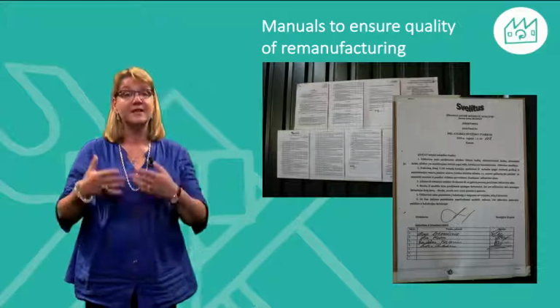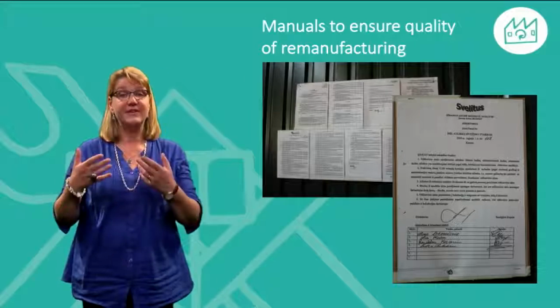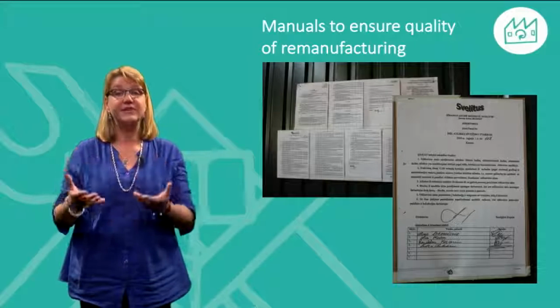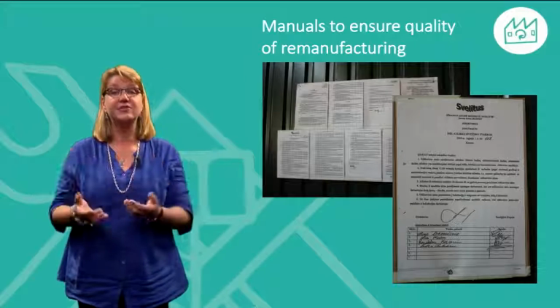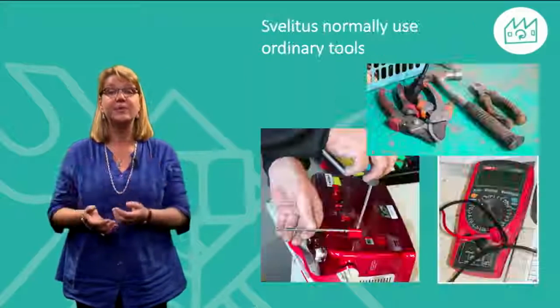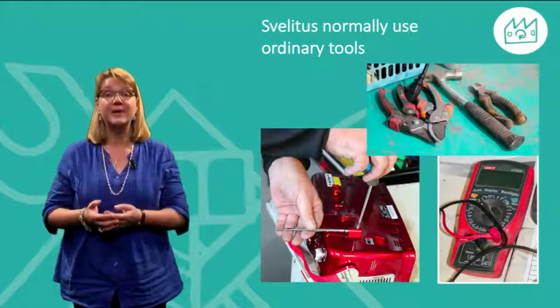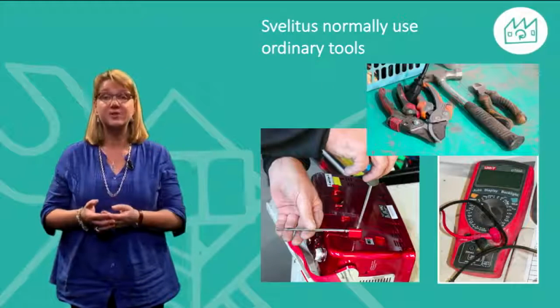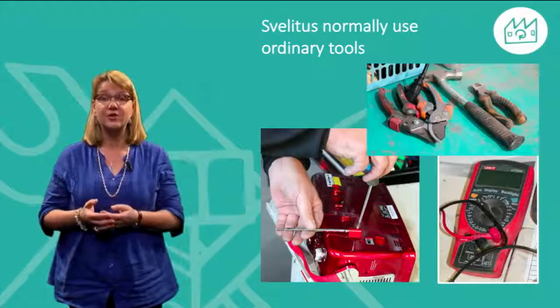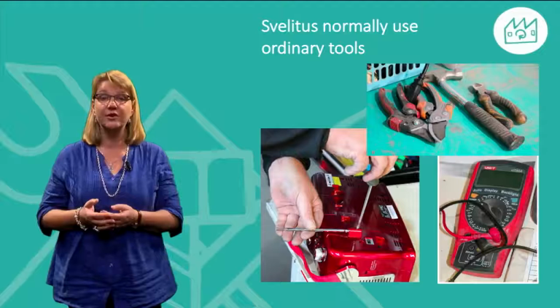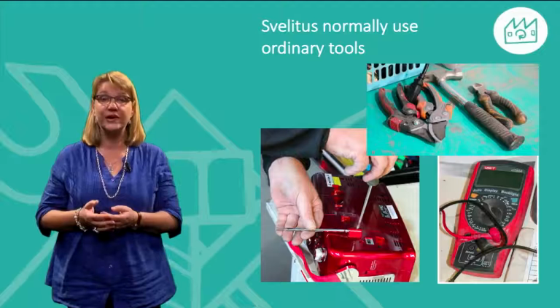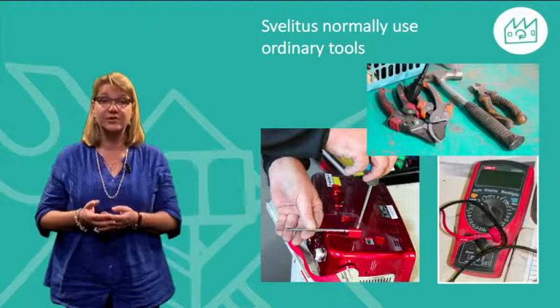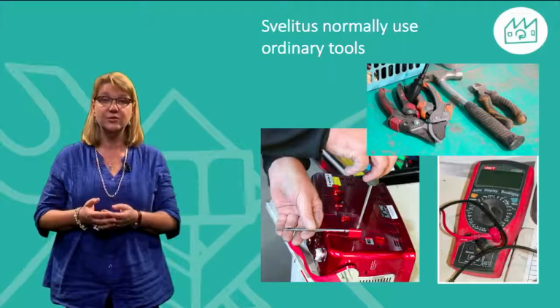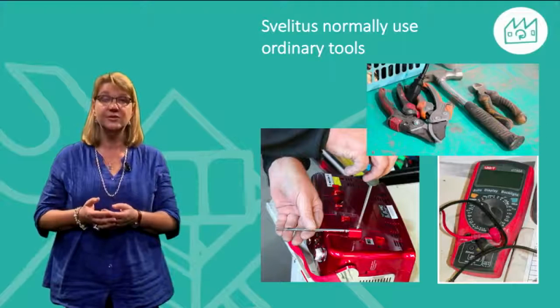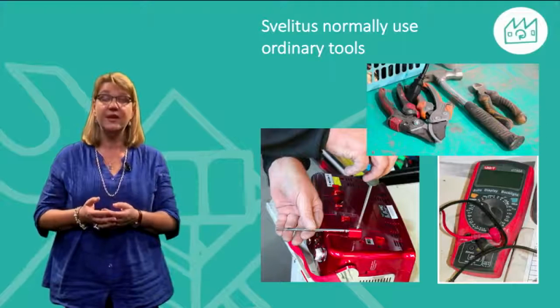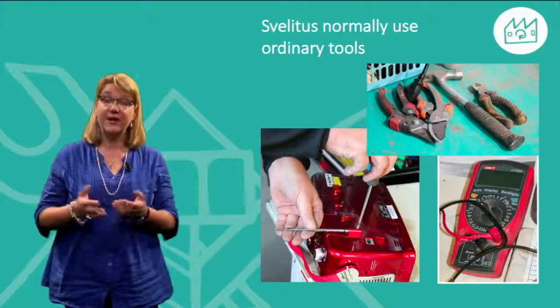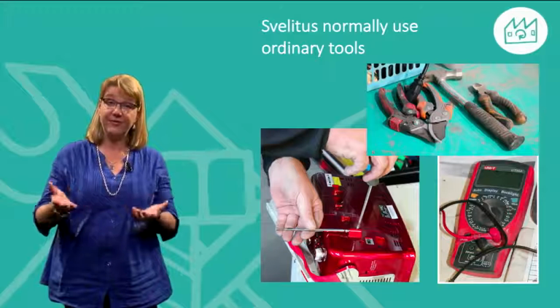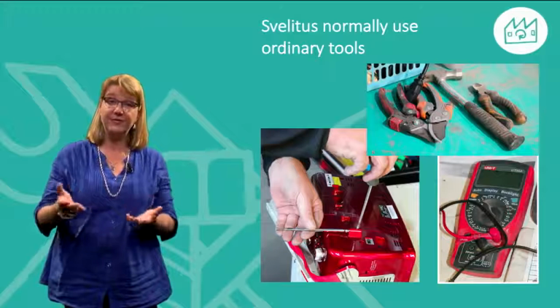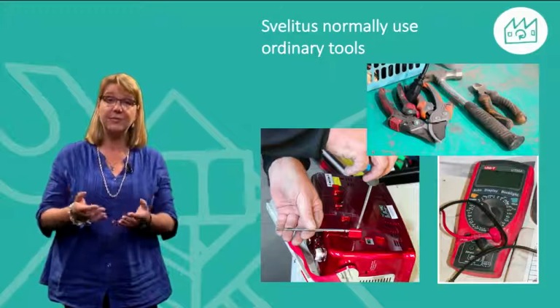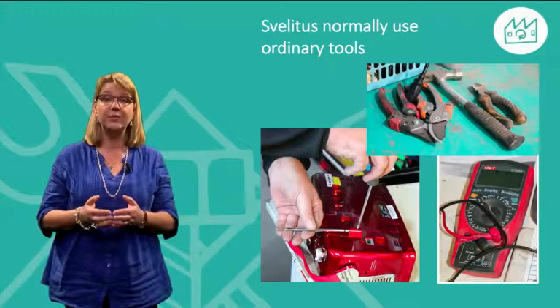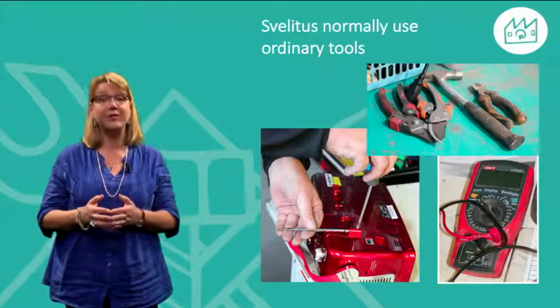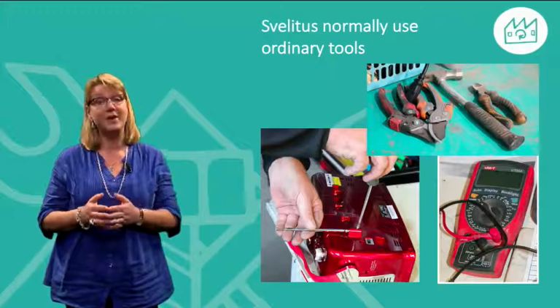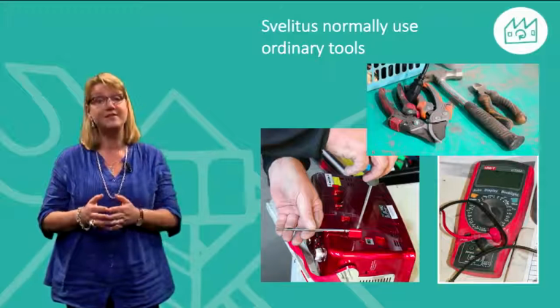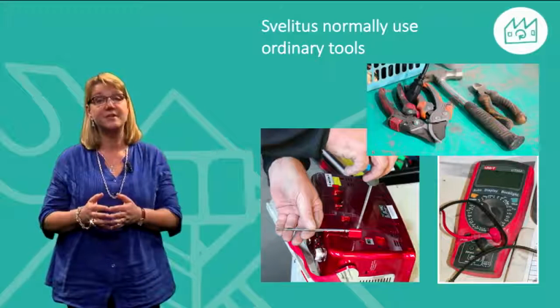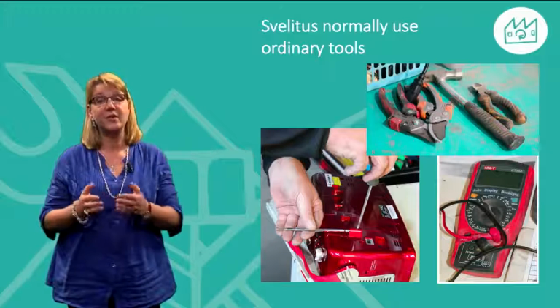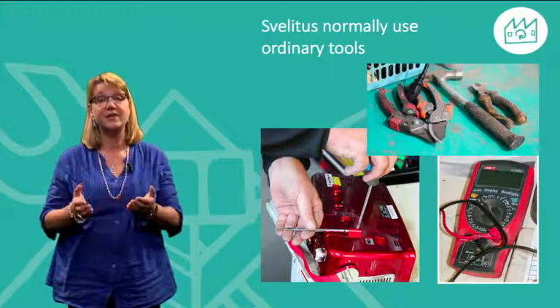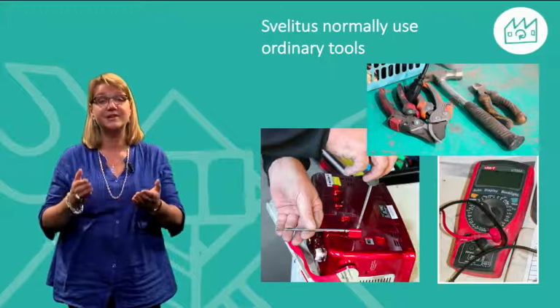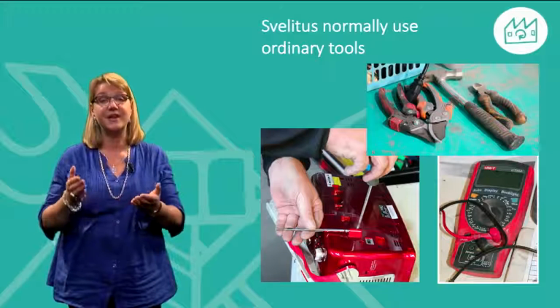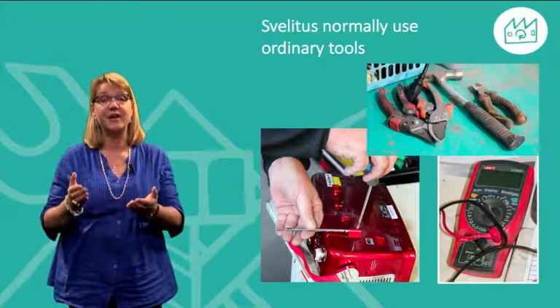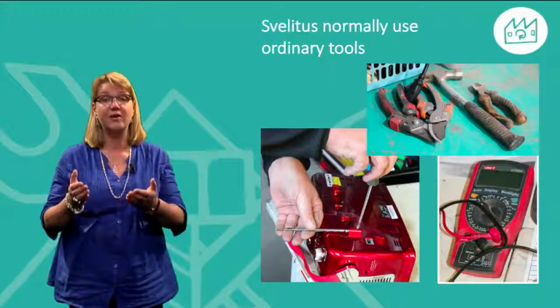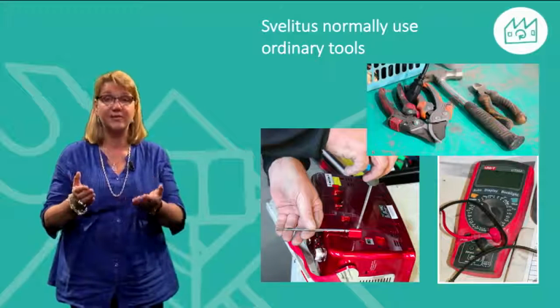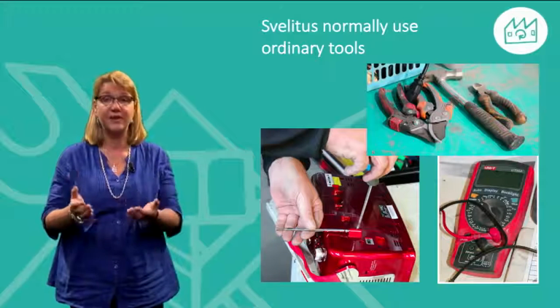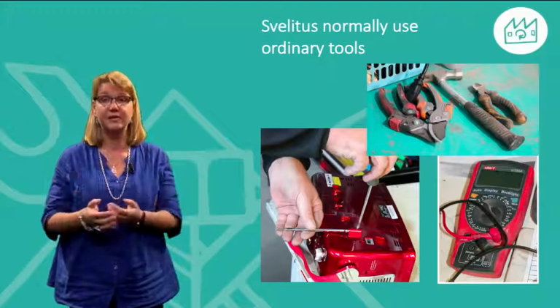Svelitus normally use ordinary tools, here for example when replacing a broken antenna on a radio.